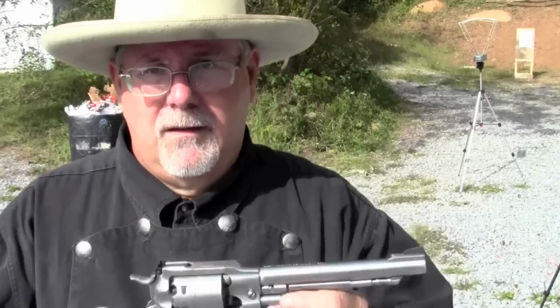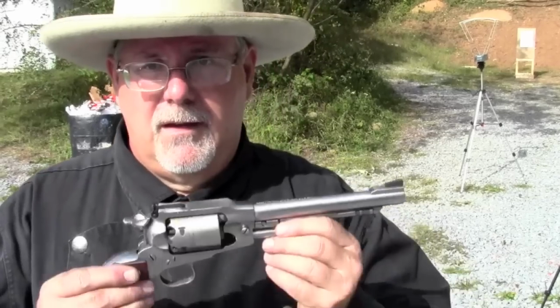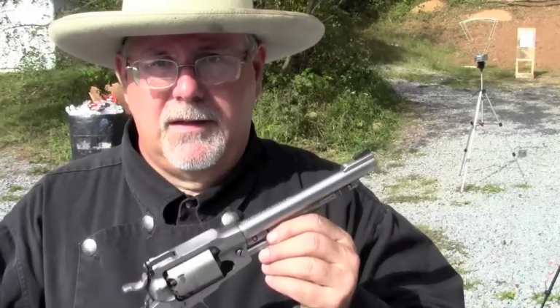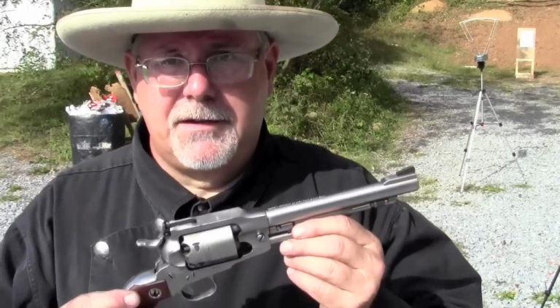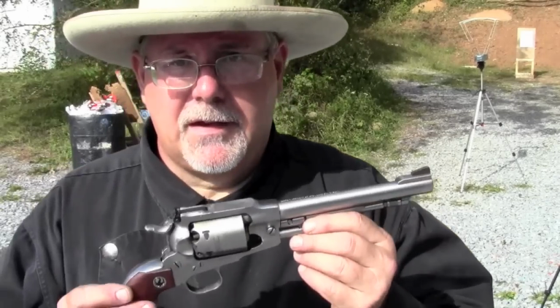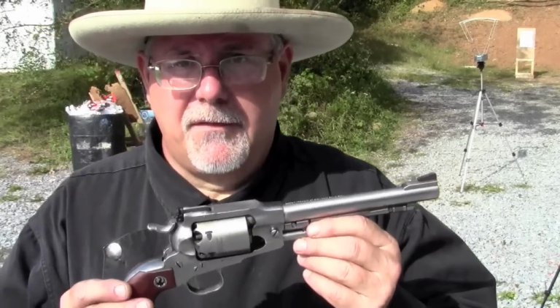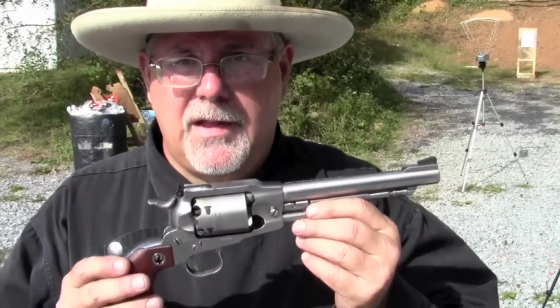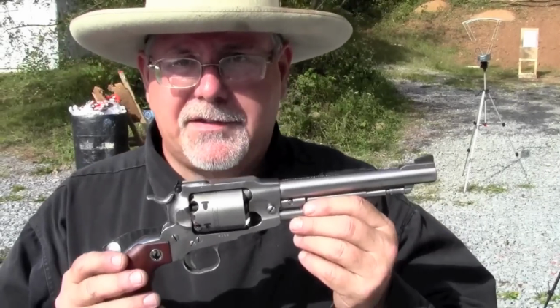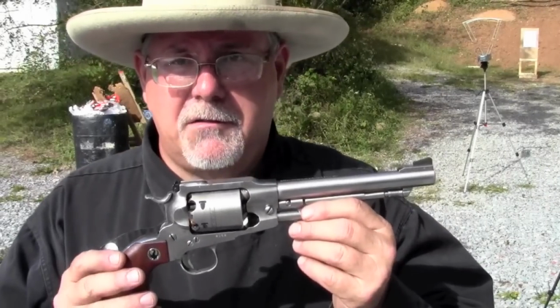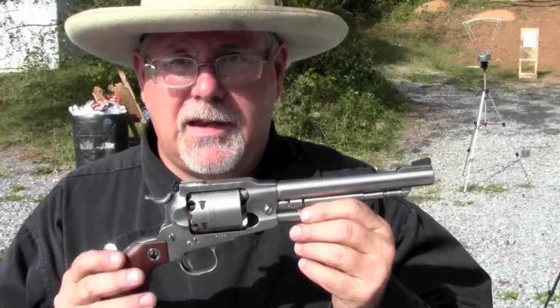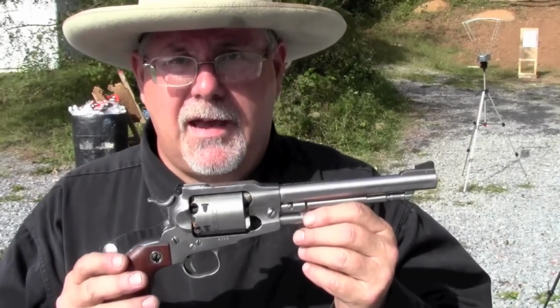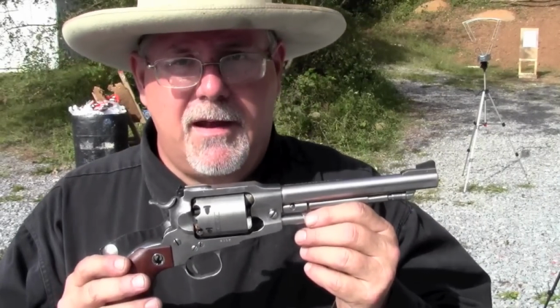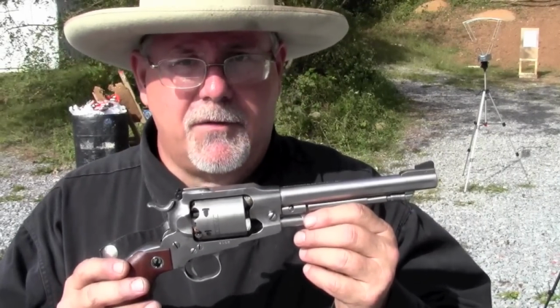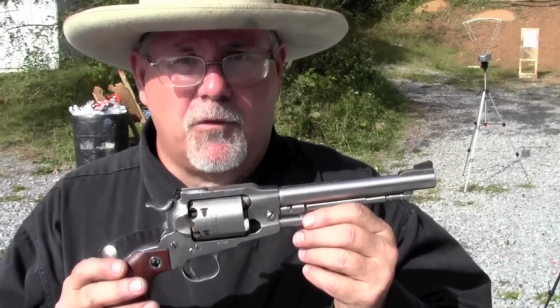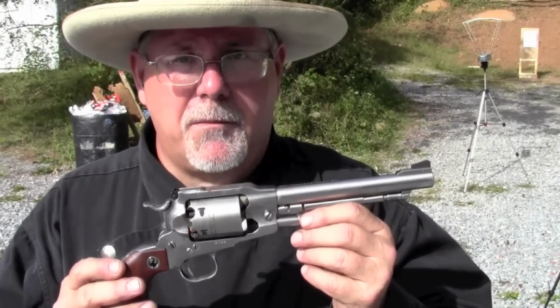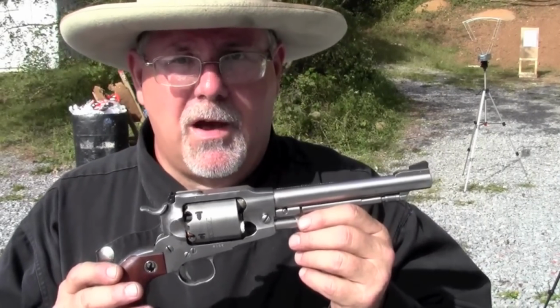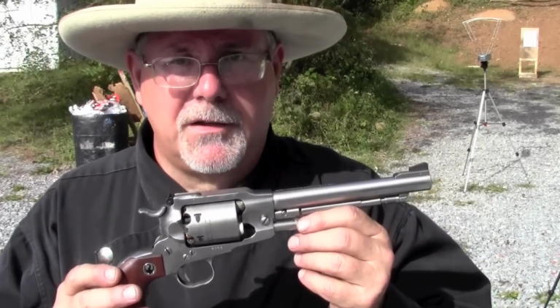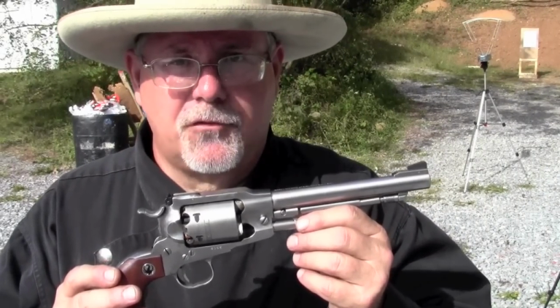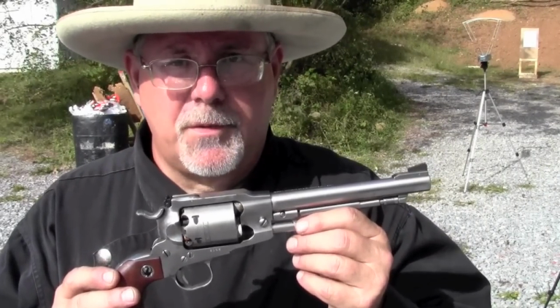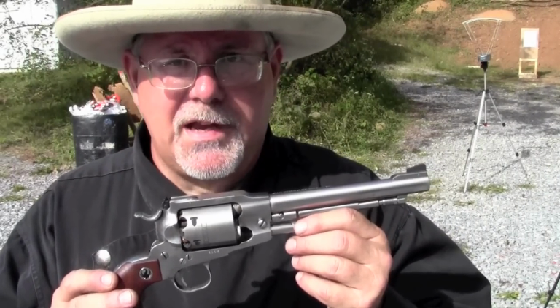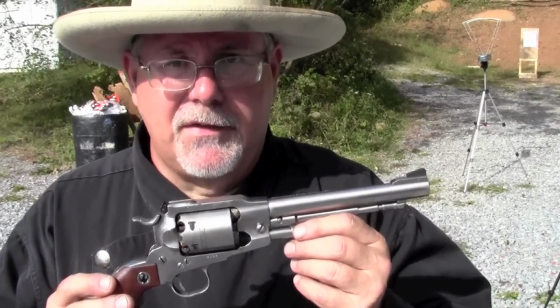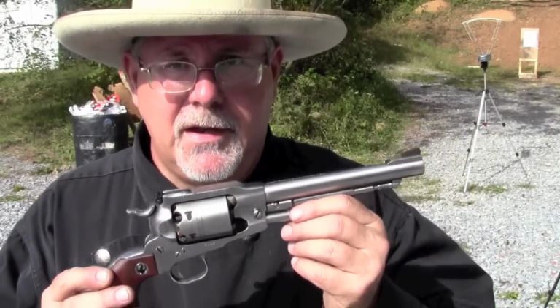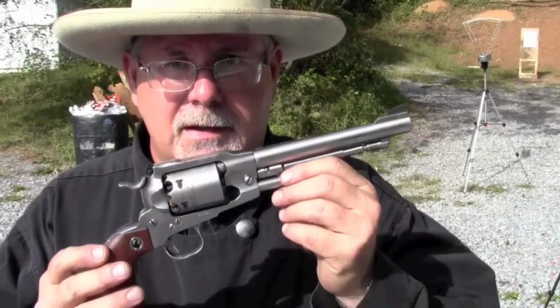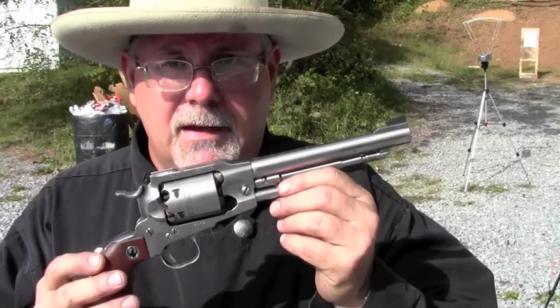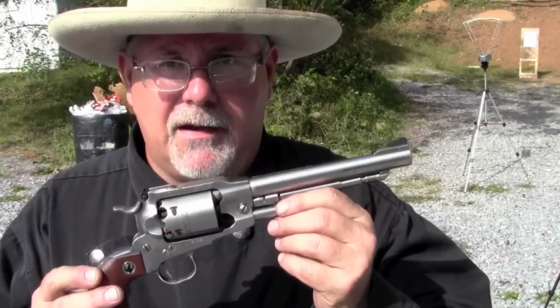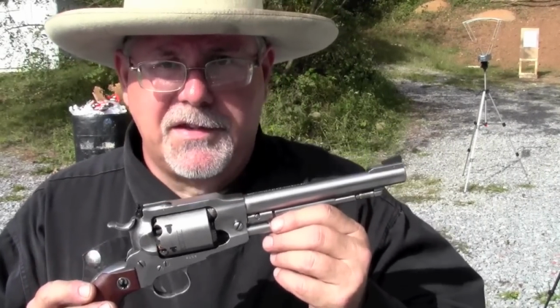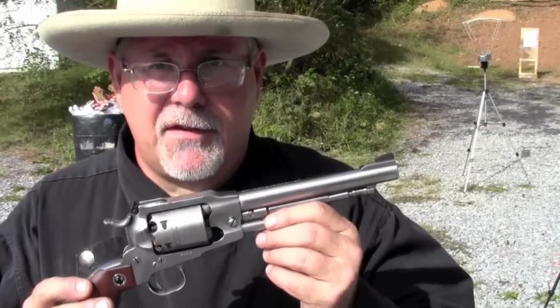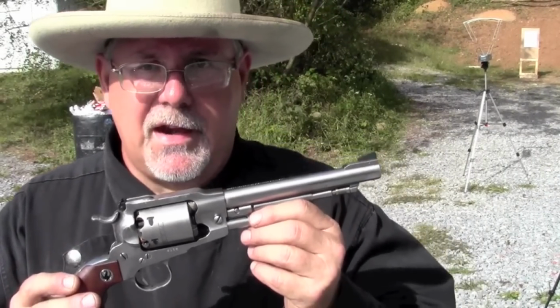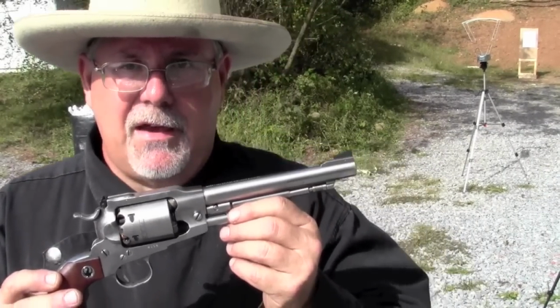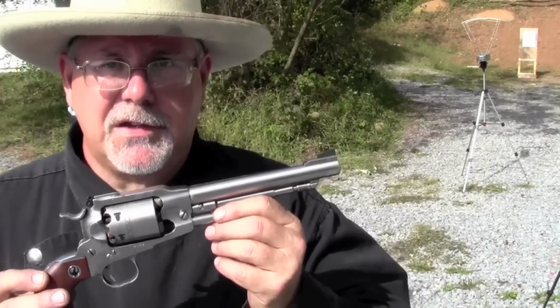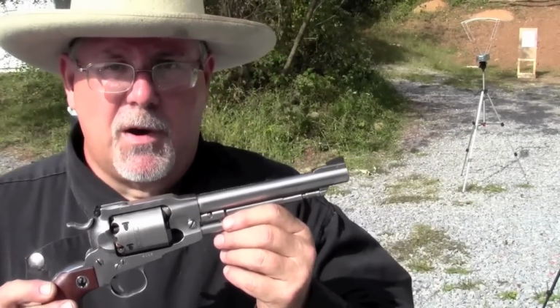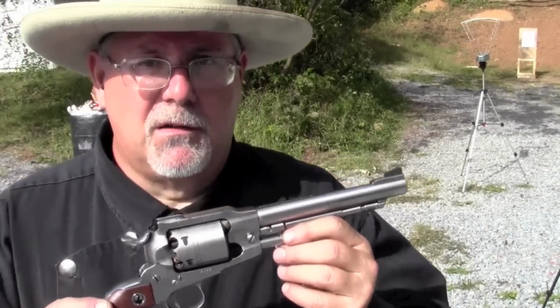Let's see what kind of velocity we get from round balls and 777 out of the 7.5-inch barrel.